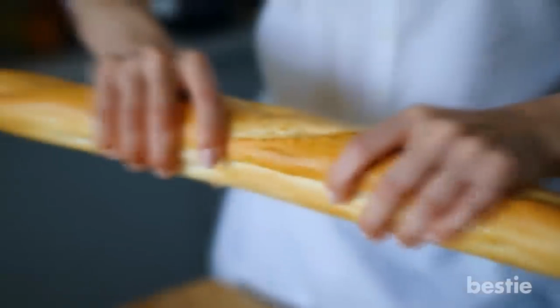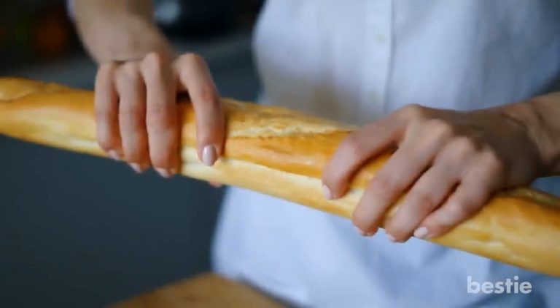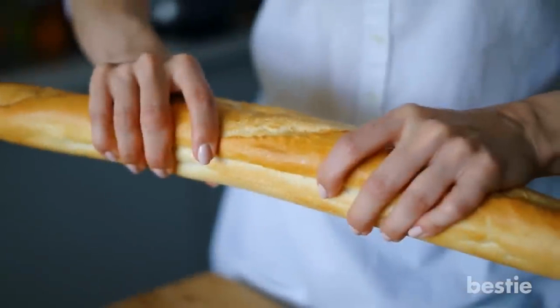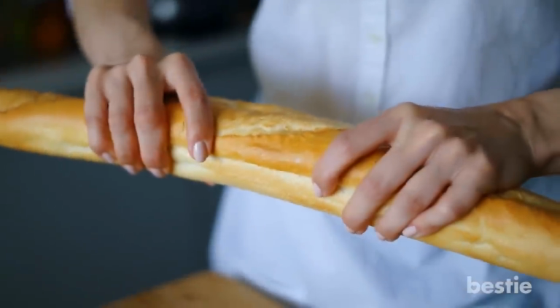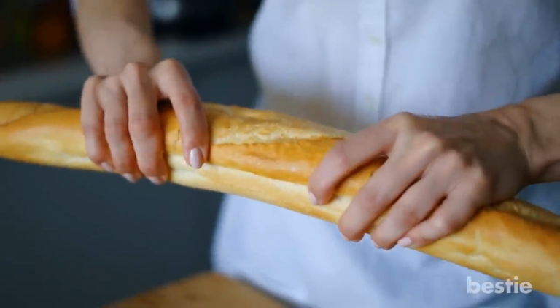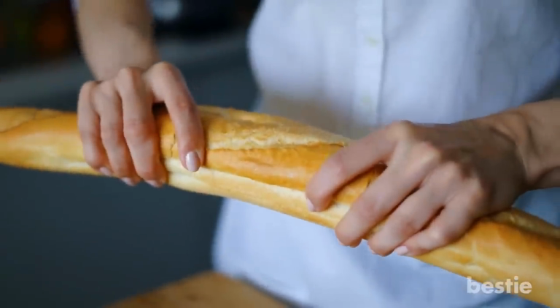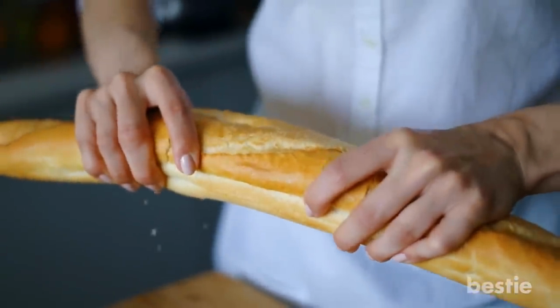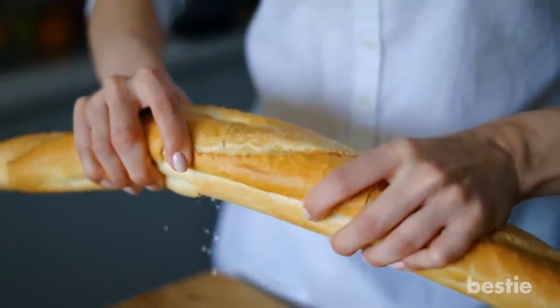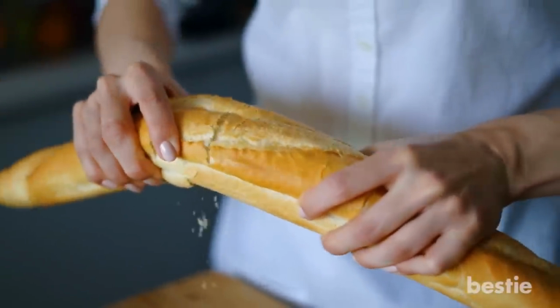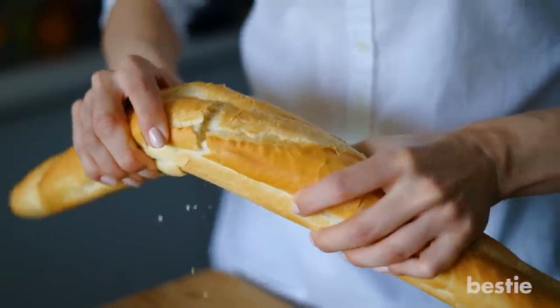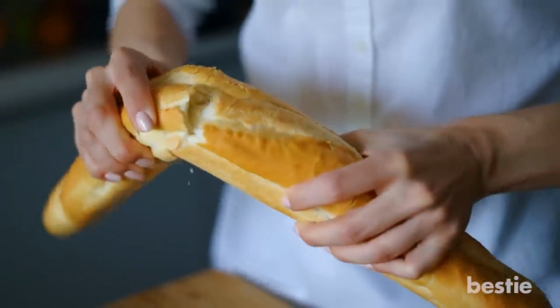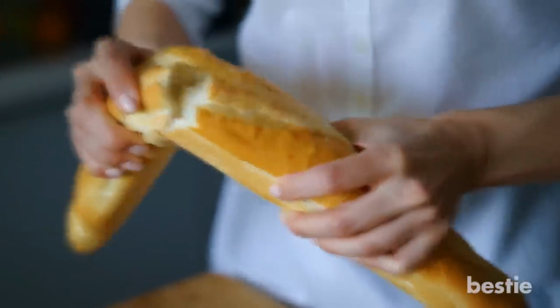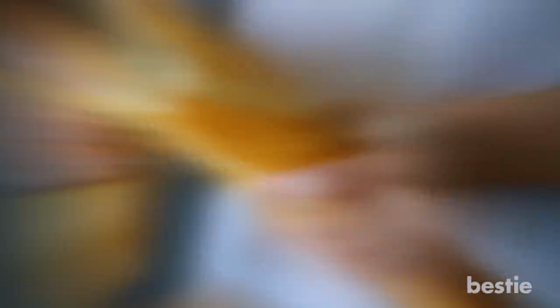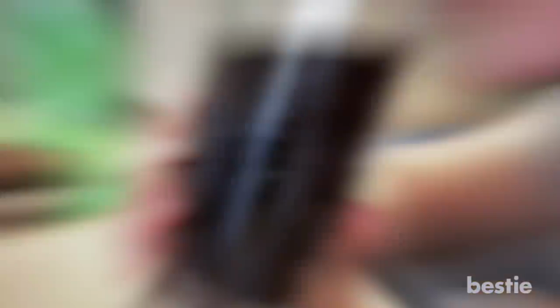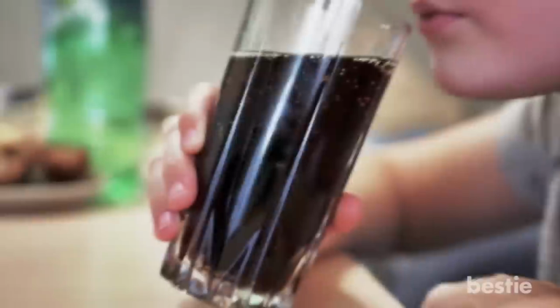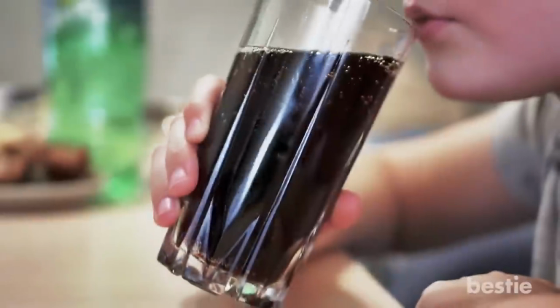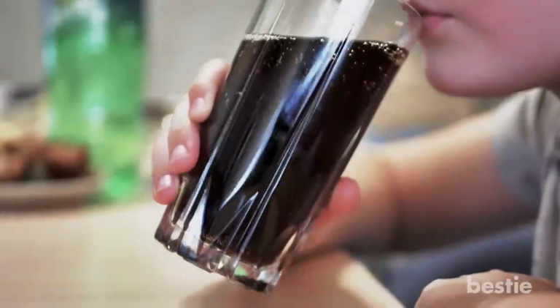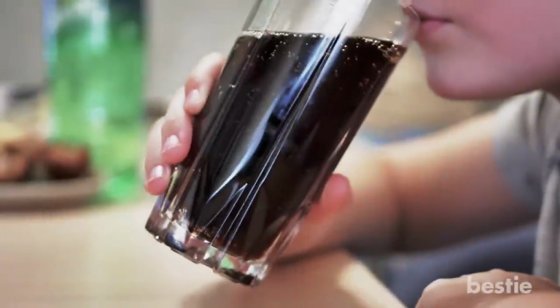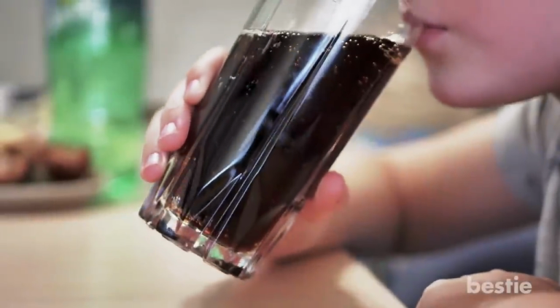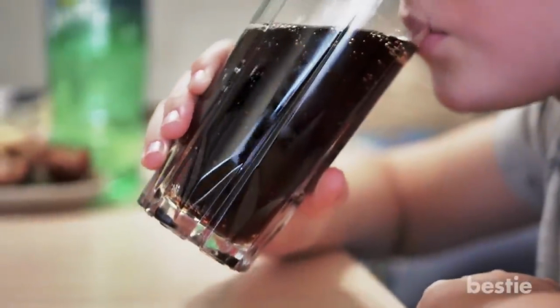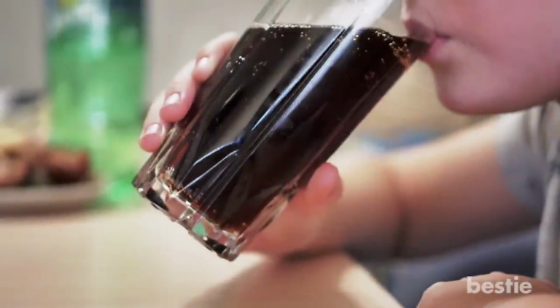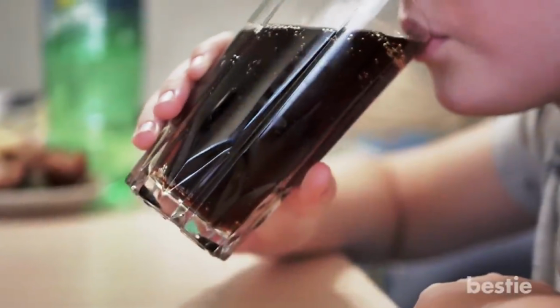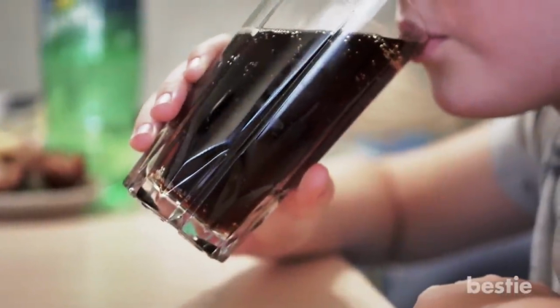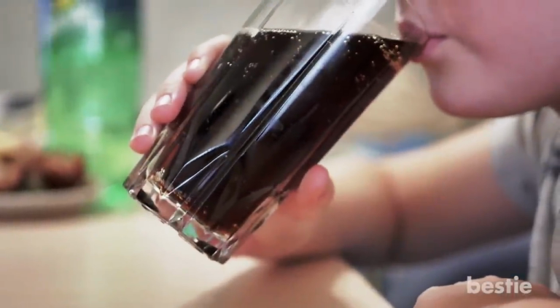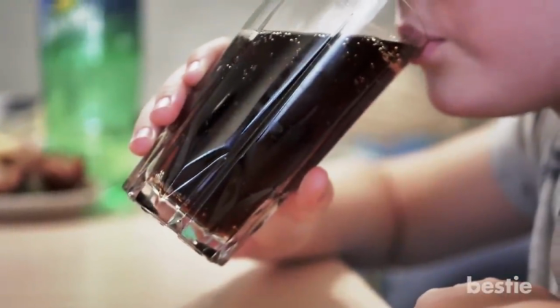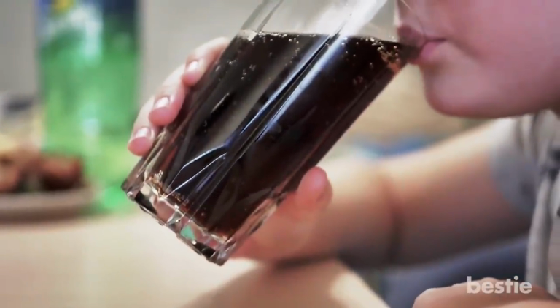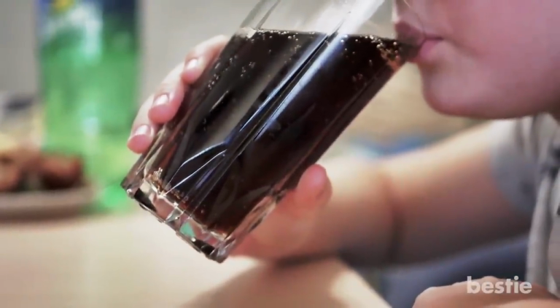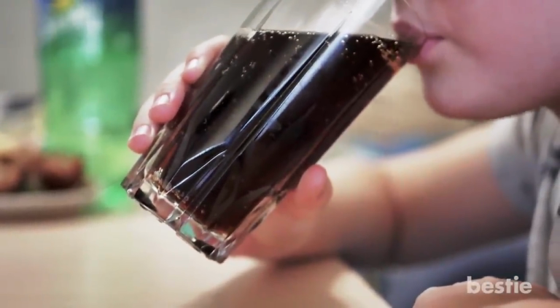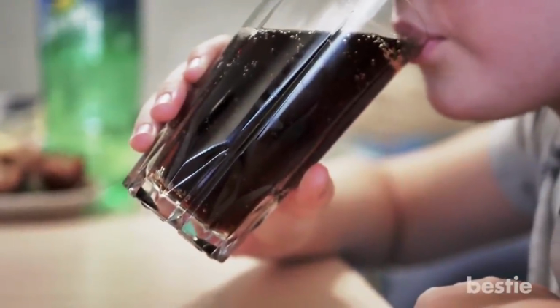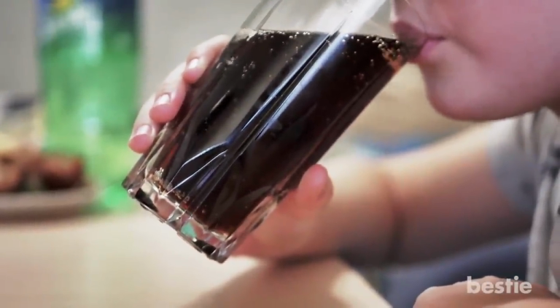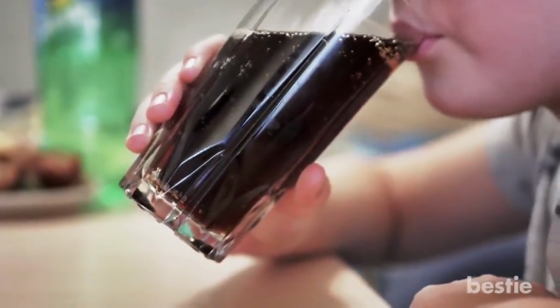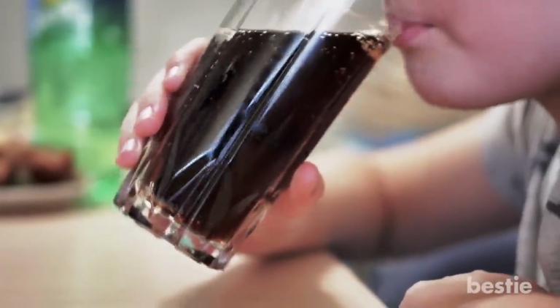While these types of bread can do your health a world of good, there are other unhealthy foods and drinks that are masquerading as healthy that you should be wary of.